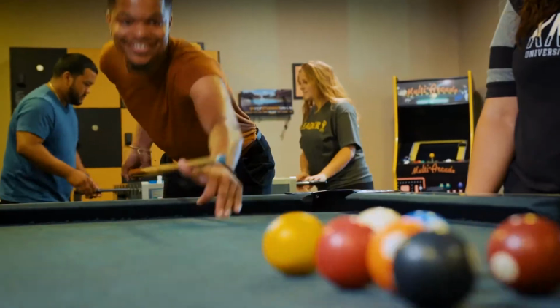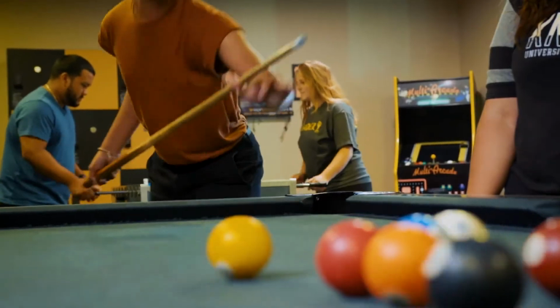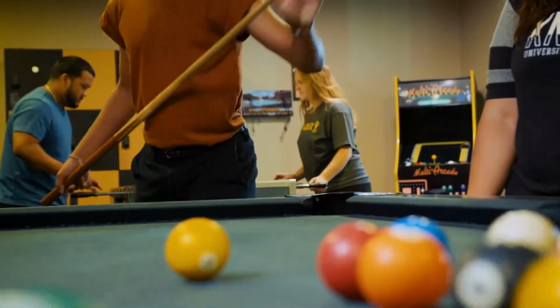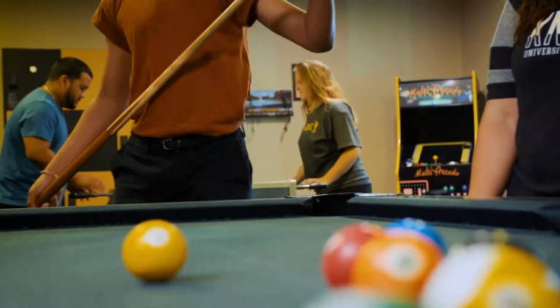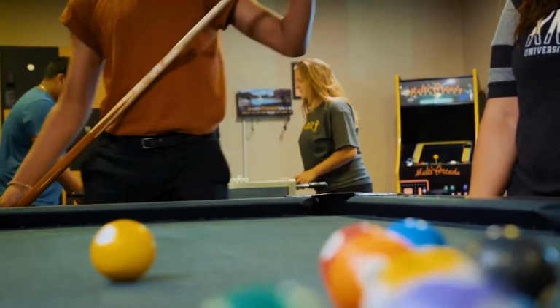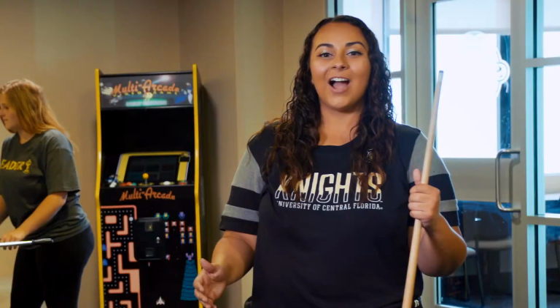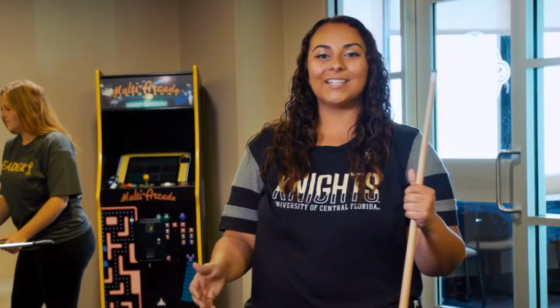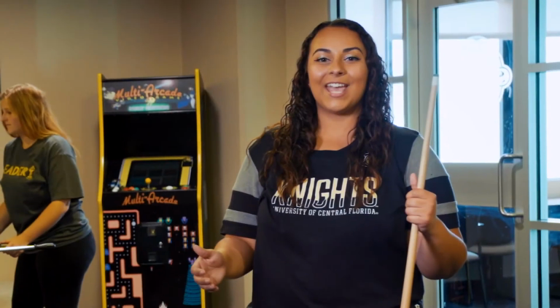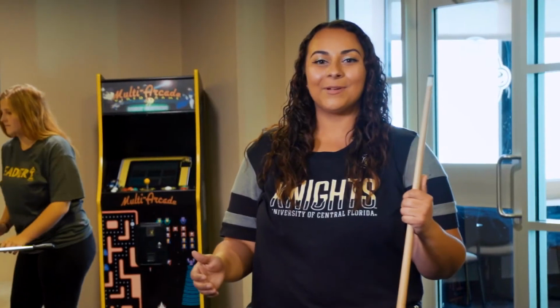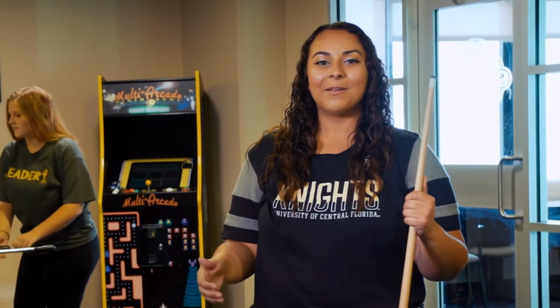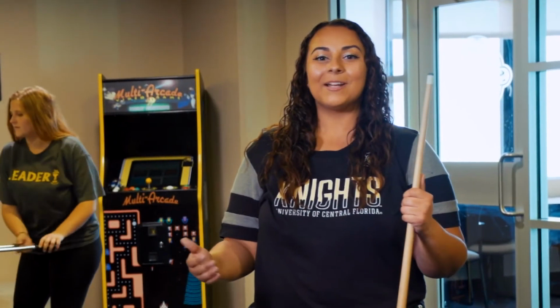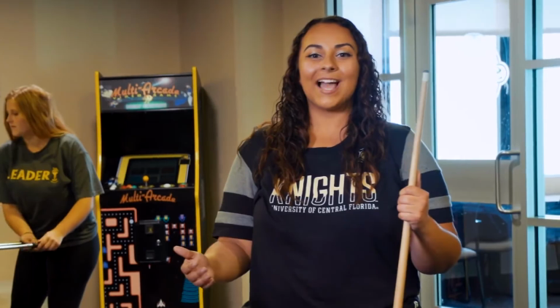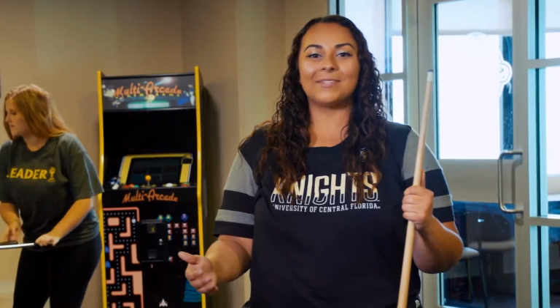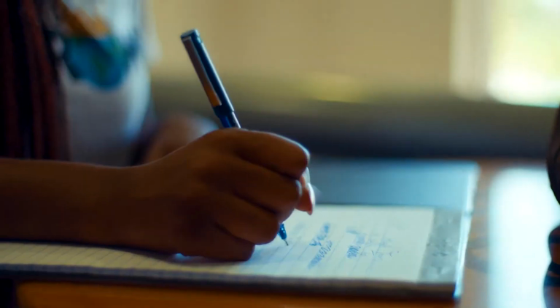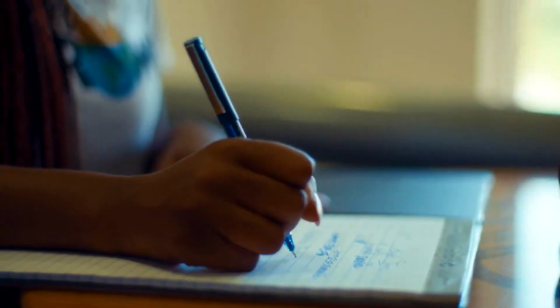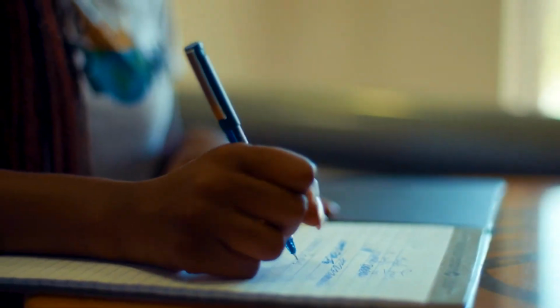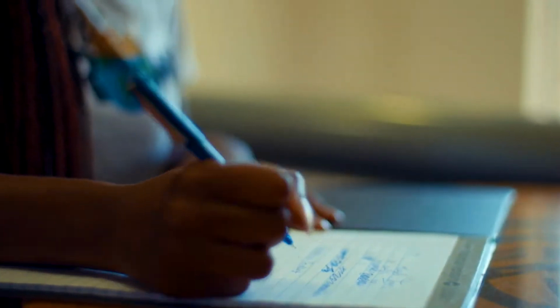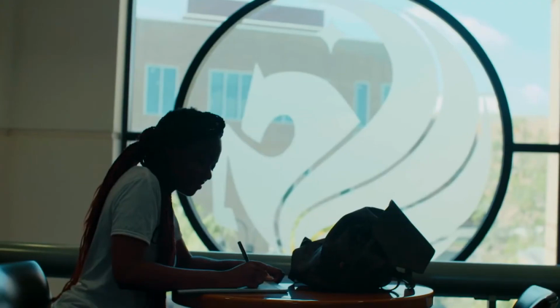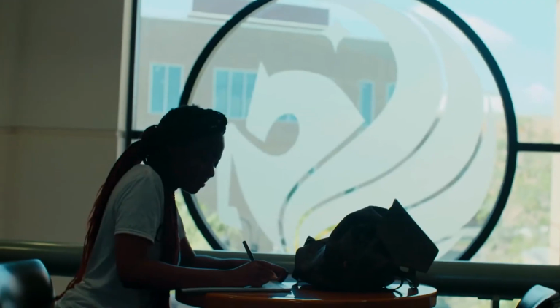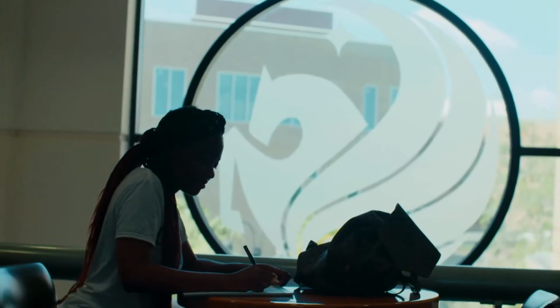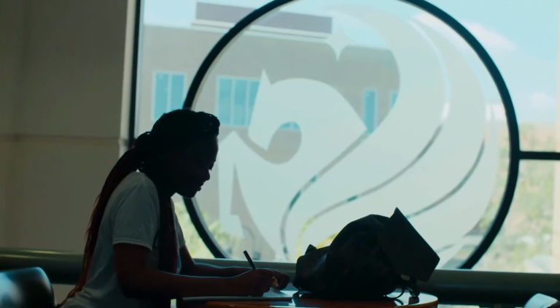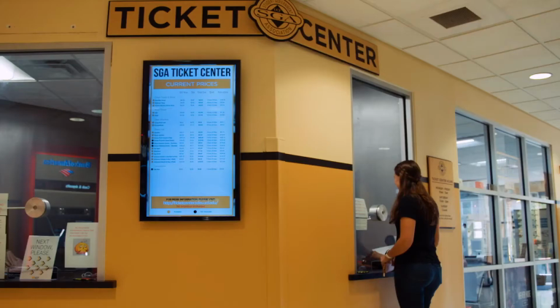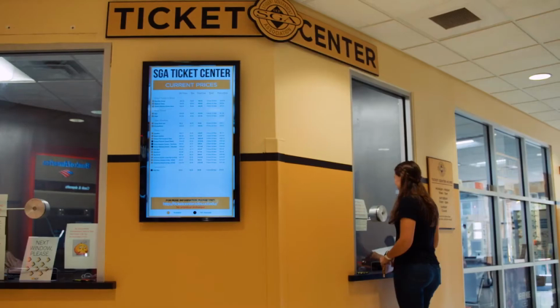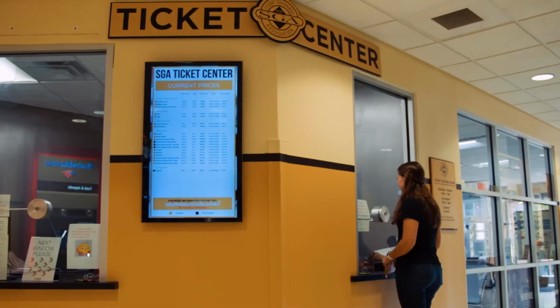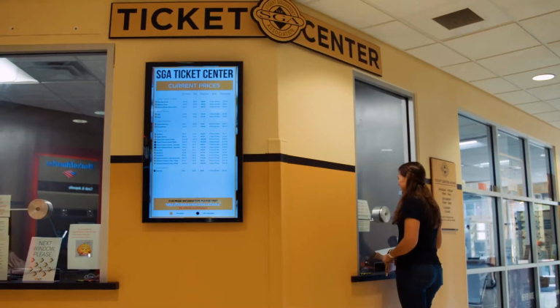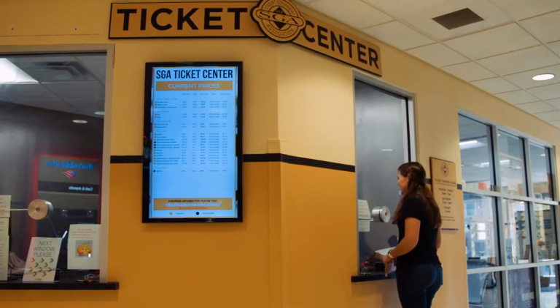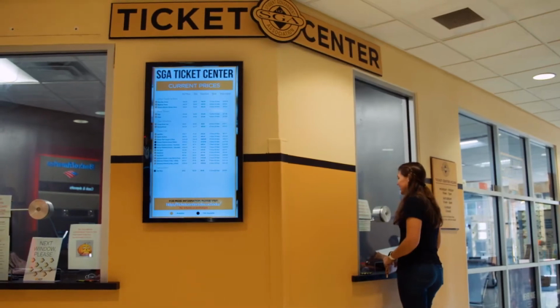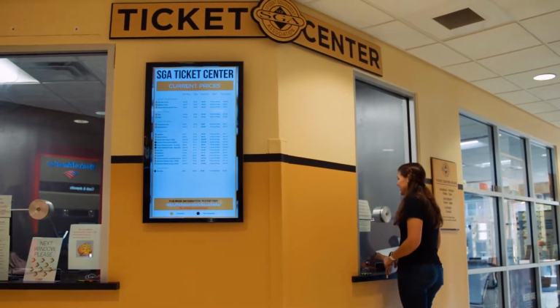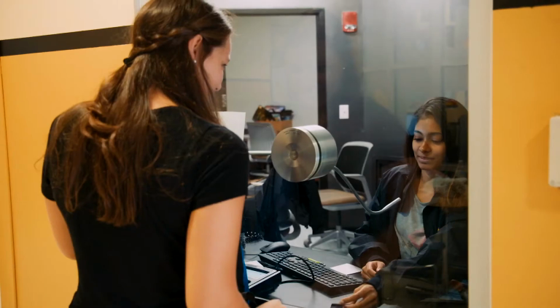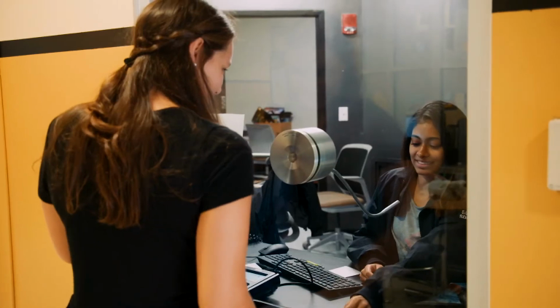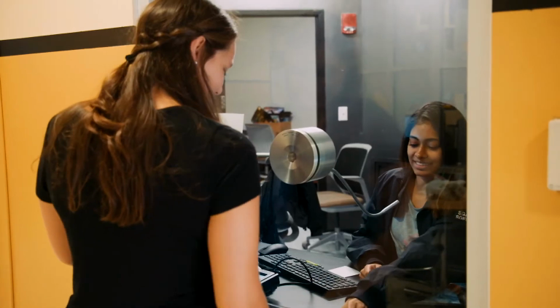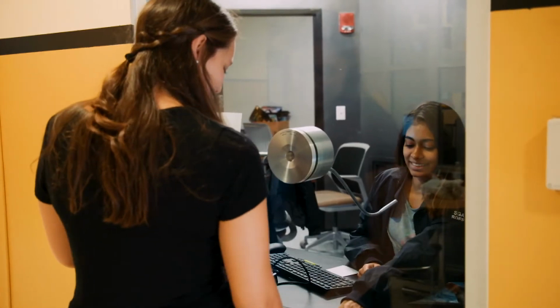The rest of the Union offers a game room, printing labs, study spaces, and a ticket center where you can get discounts on theme park tickets.